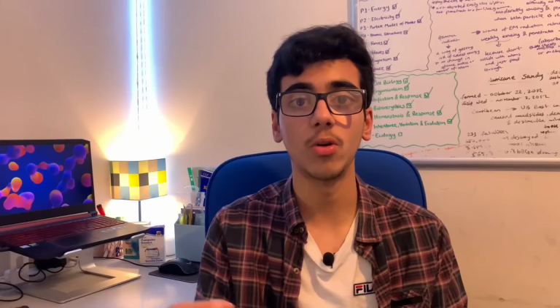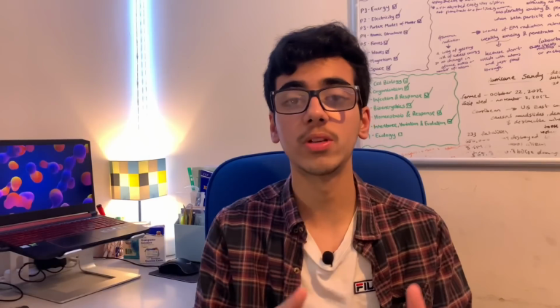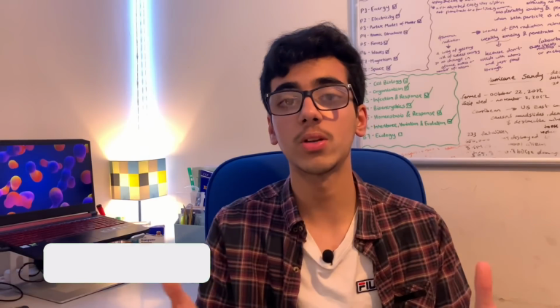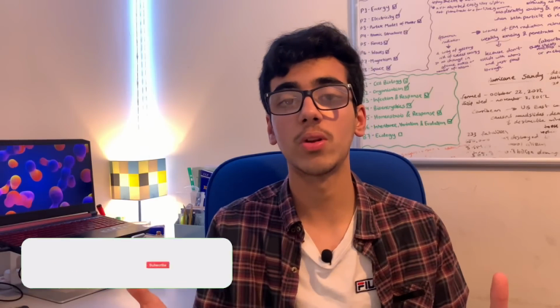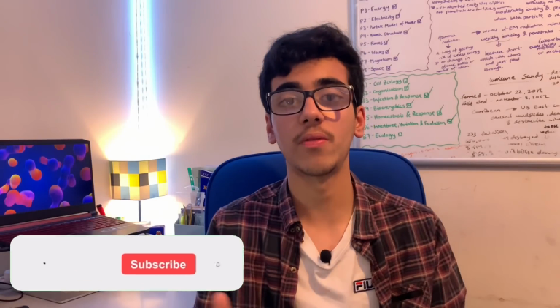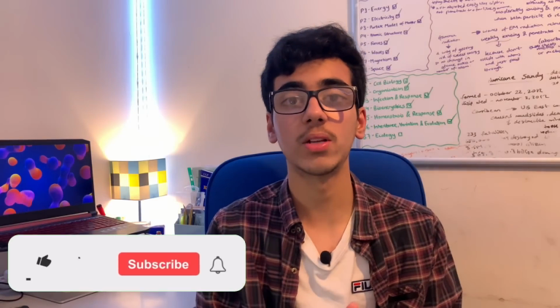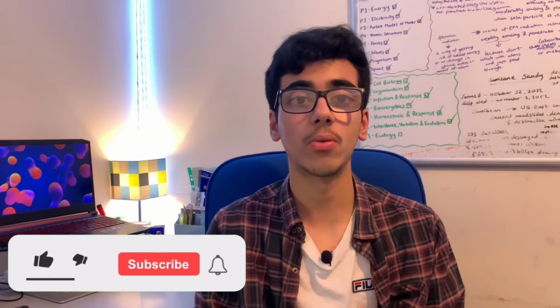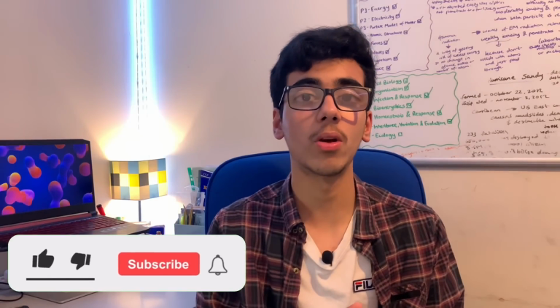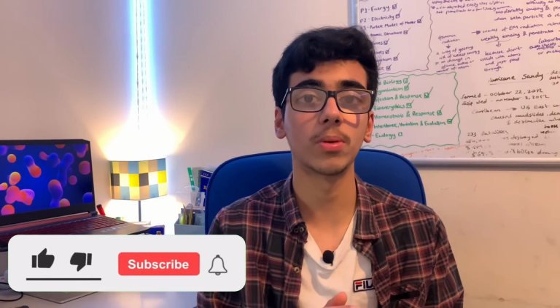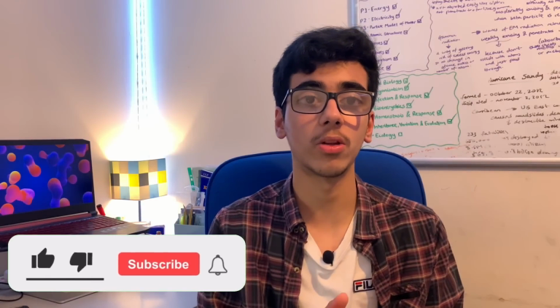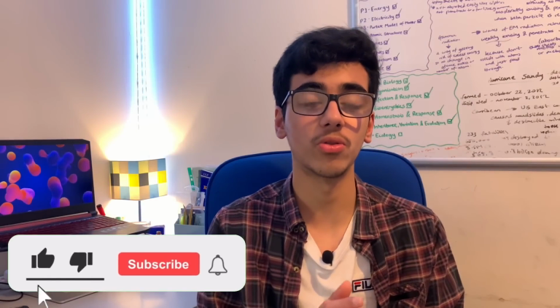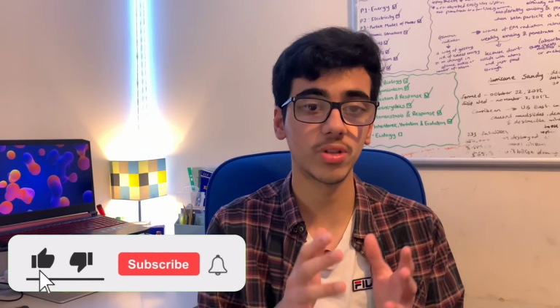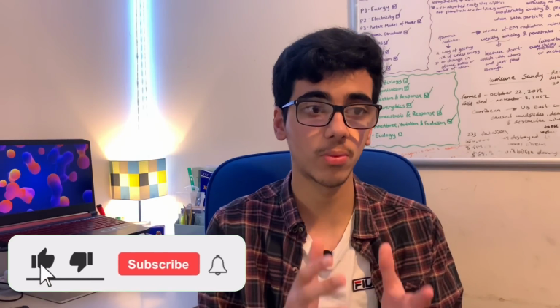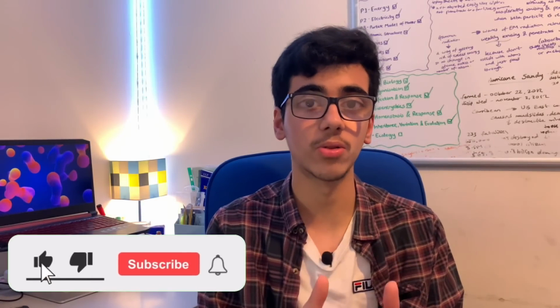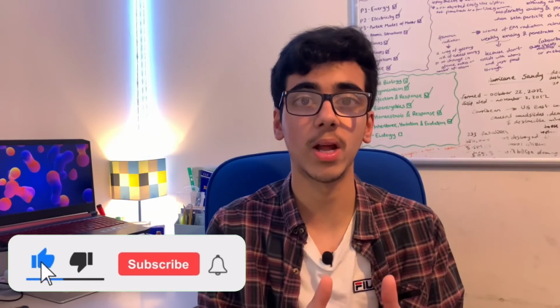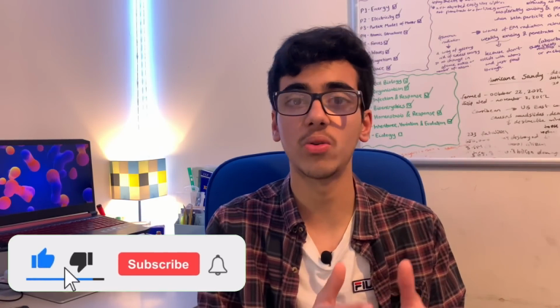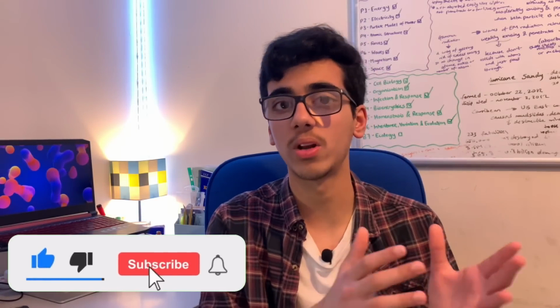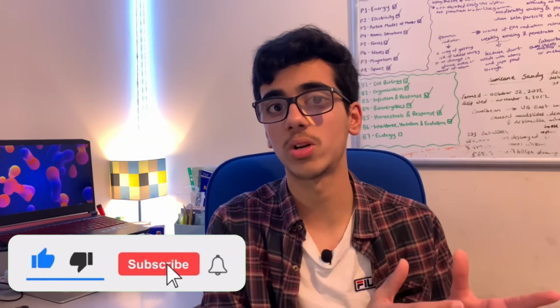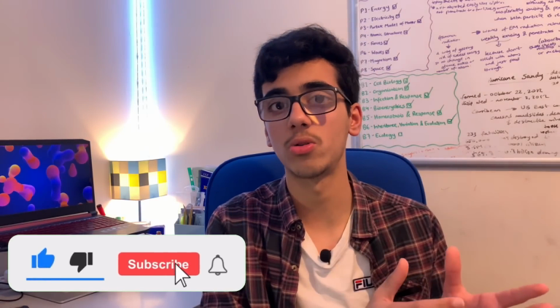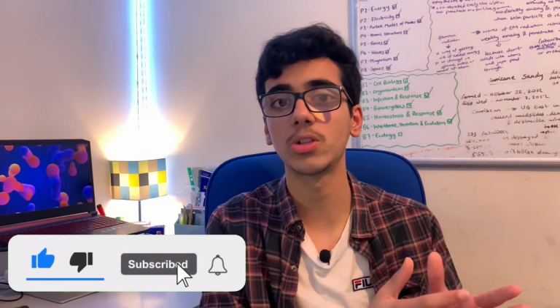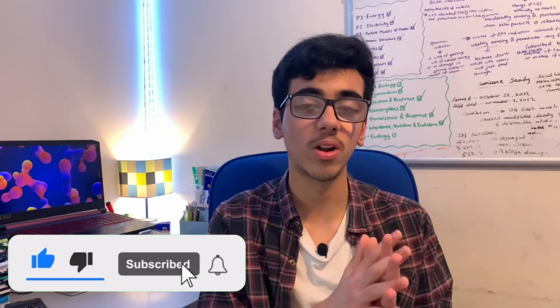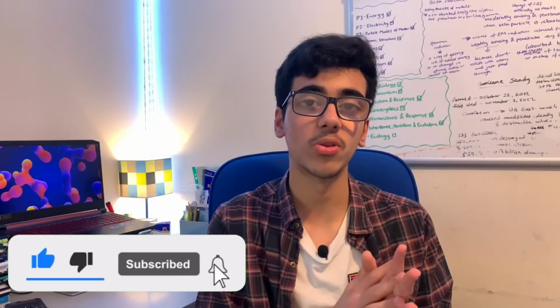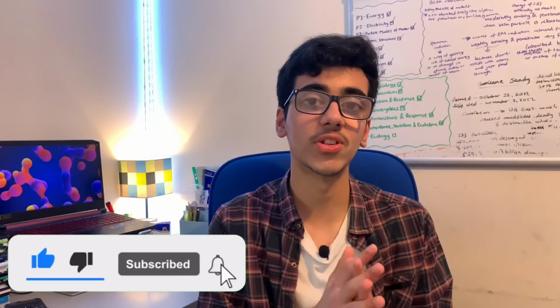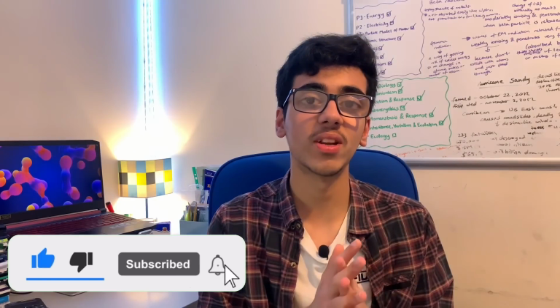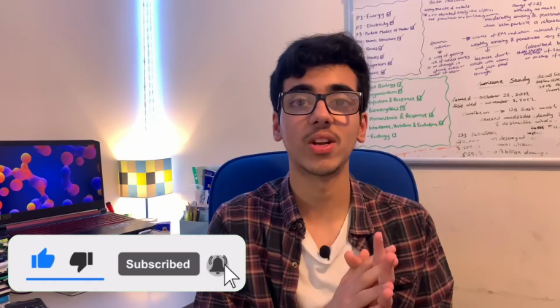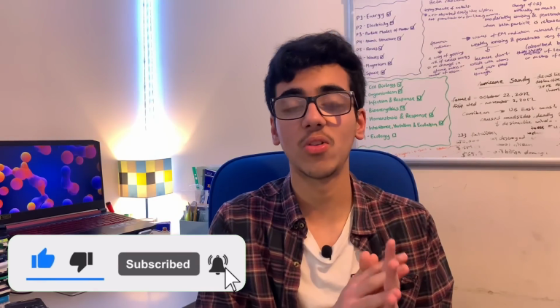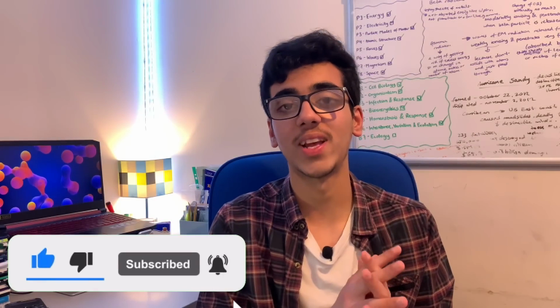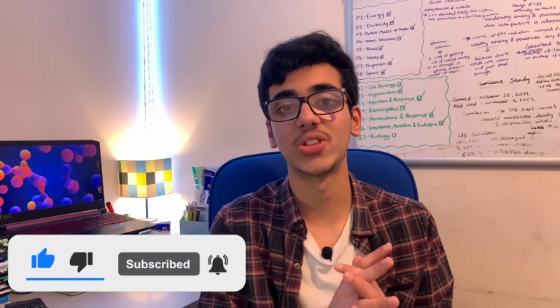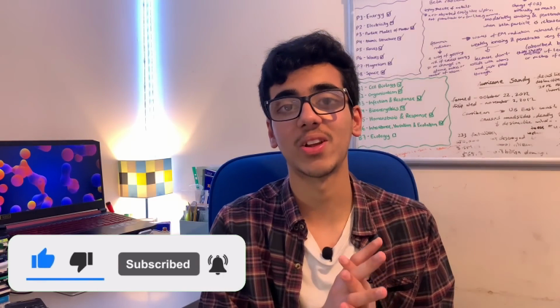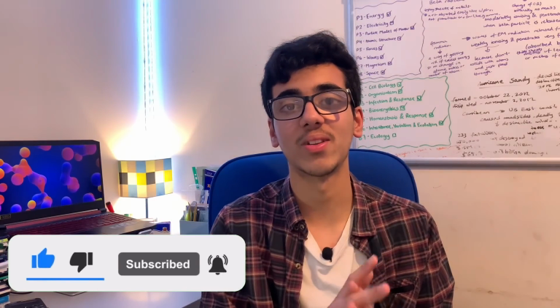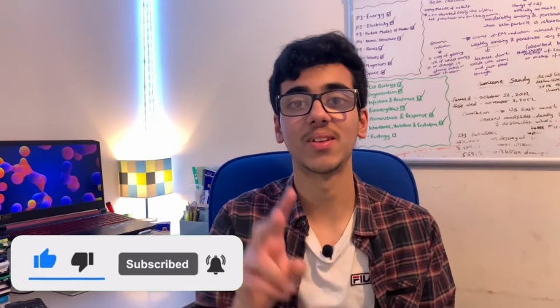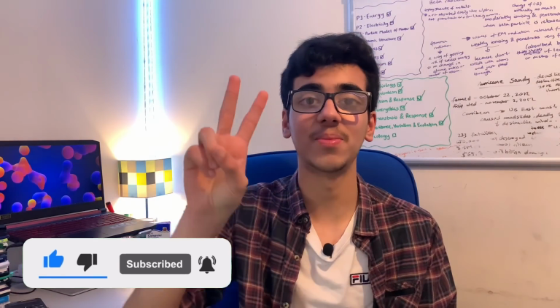Over these next 25 days, I really hope that you stick with this plan and don't get too distracted. Good luck with your revision, and I'll hopefully catch you in the next one. Peace.